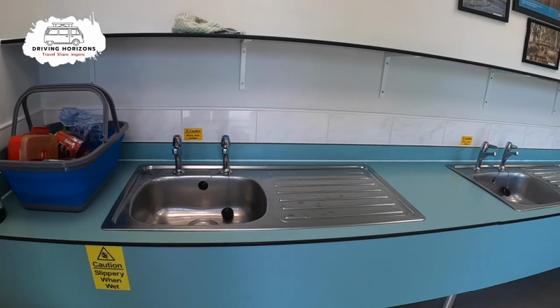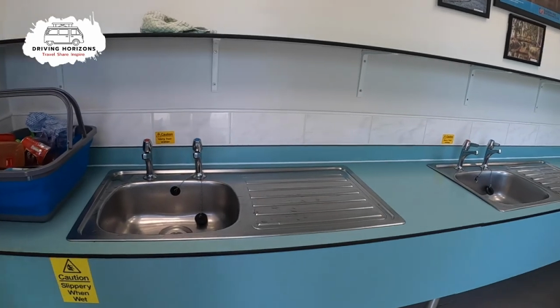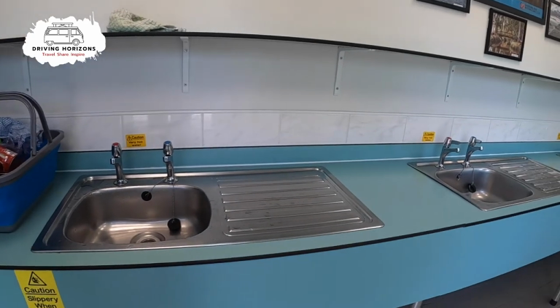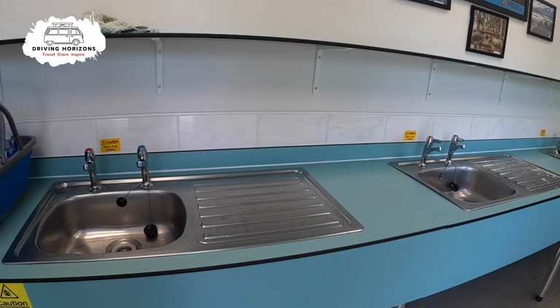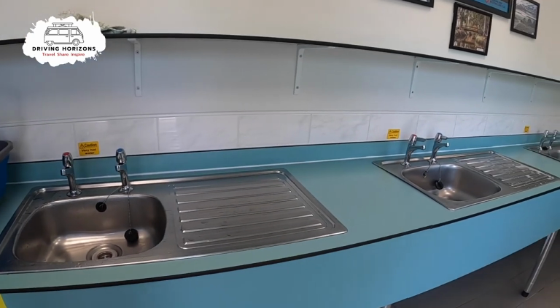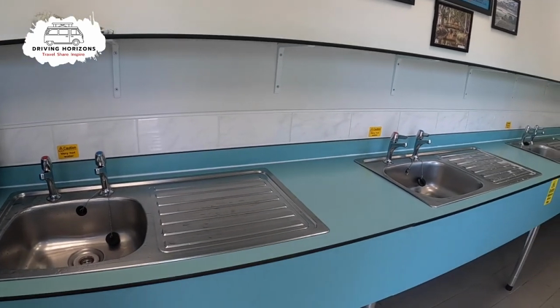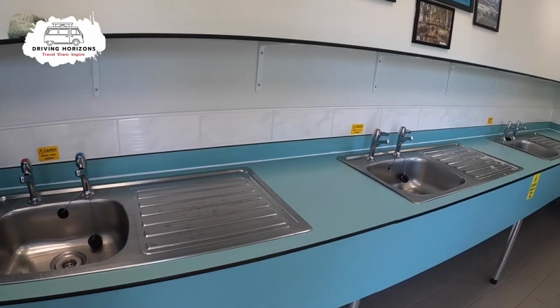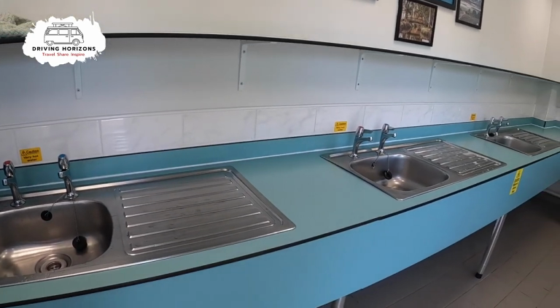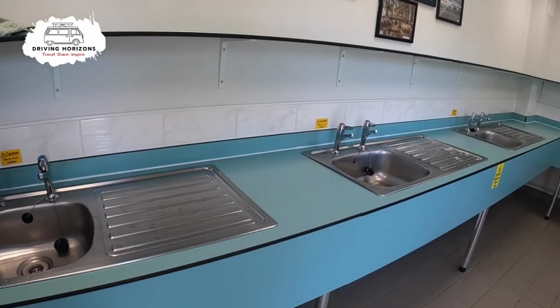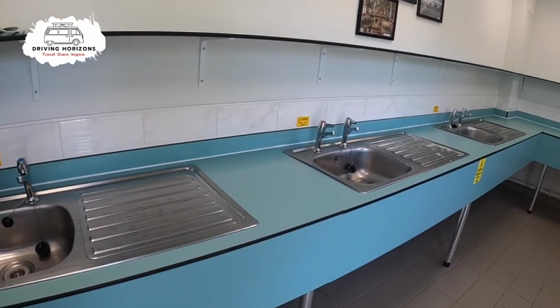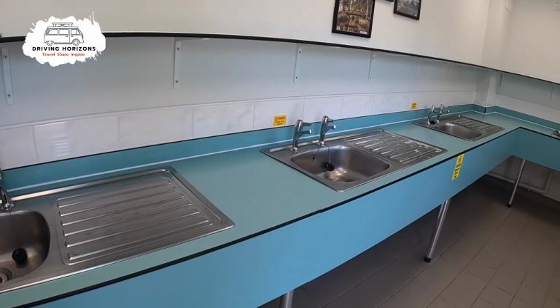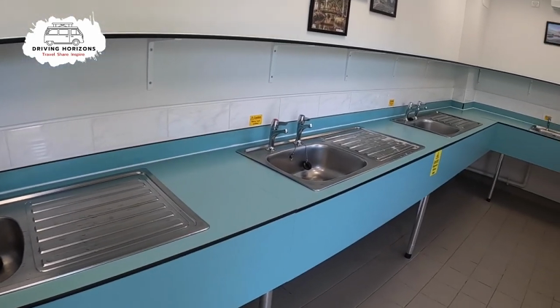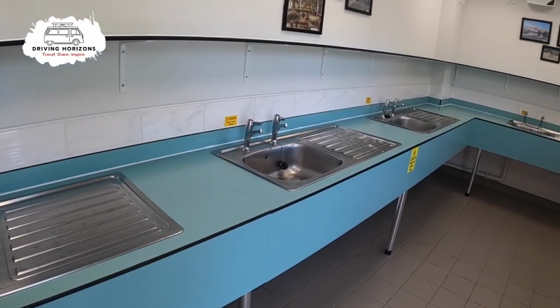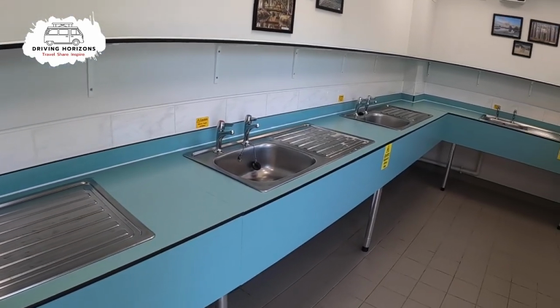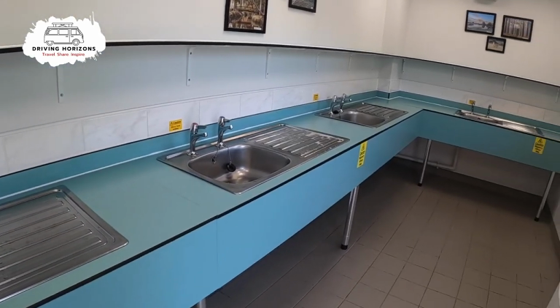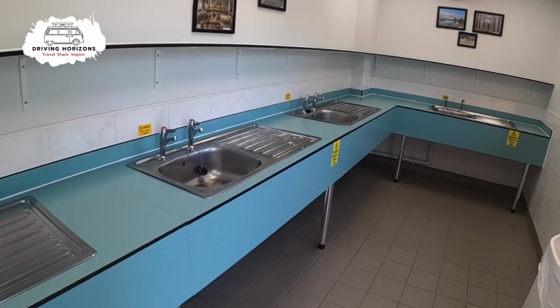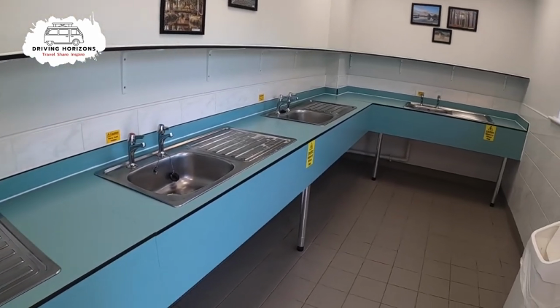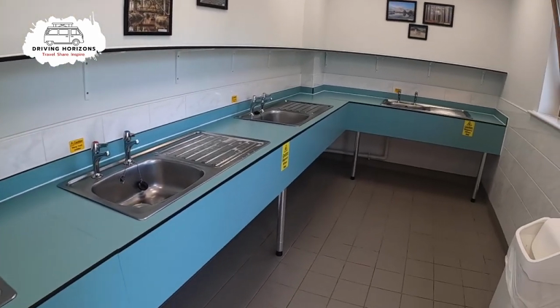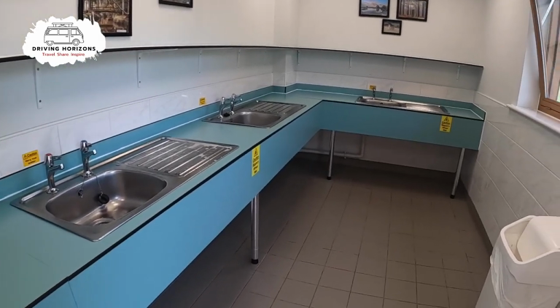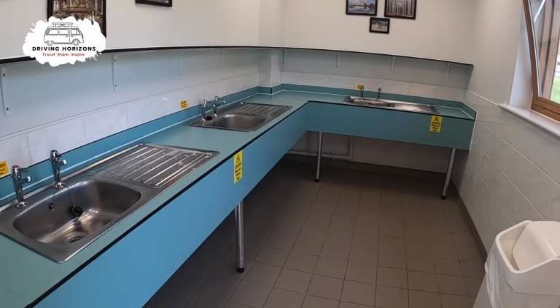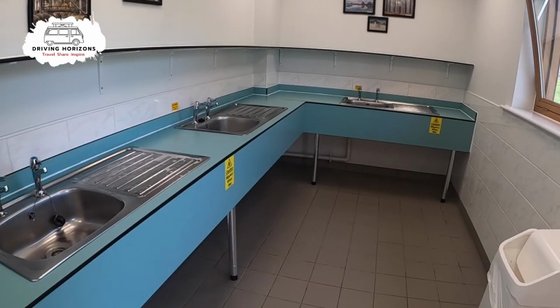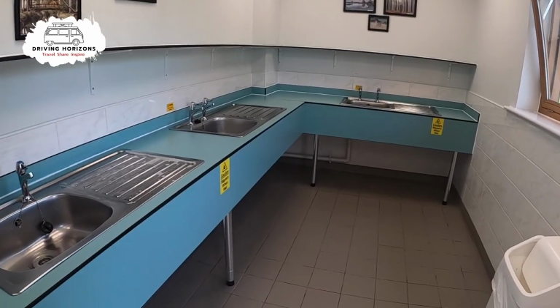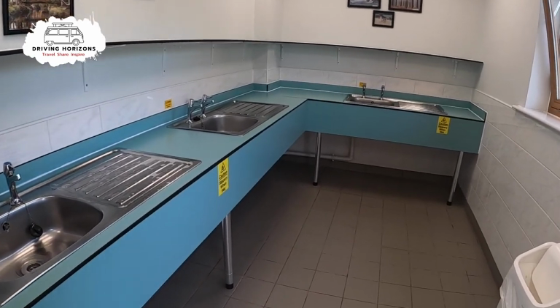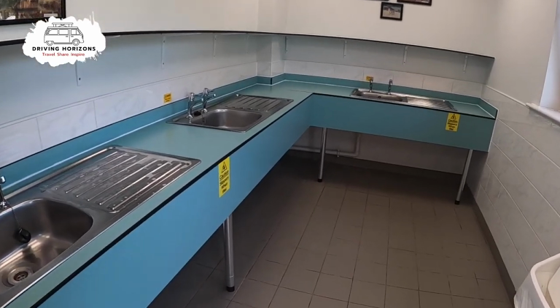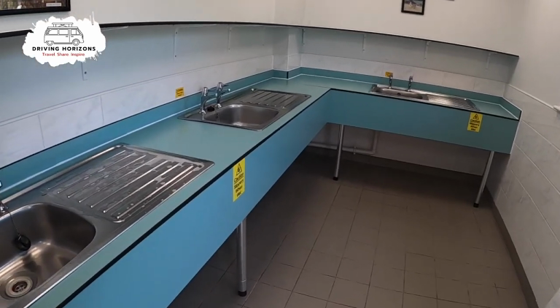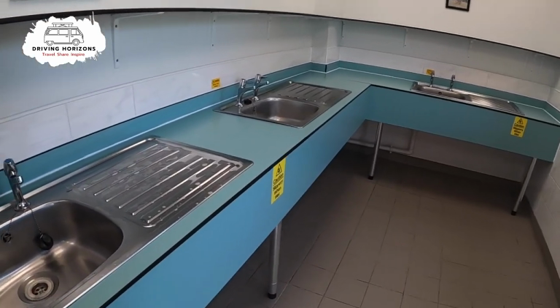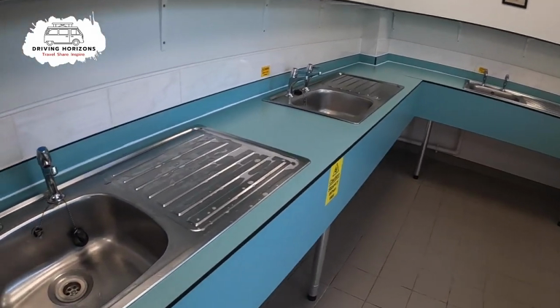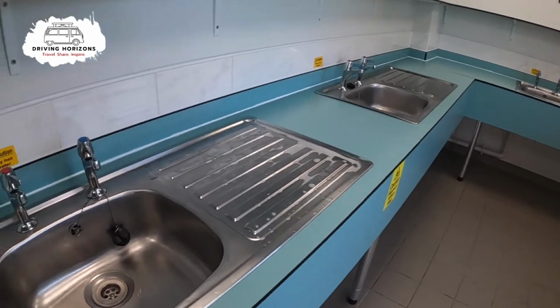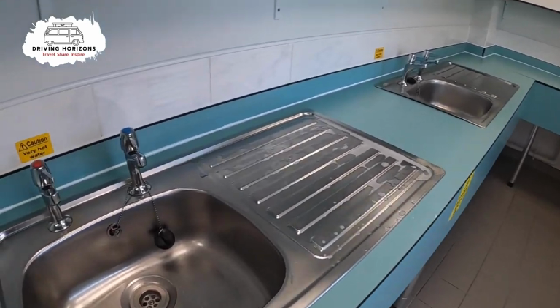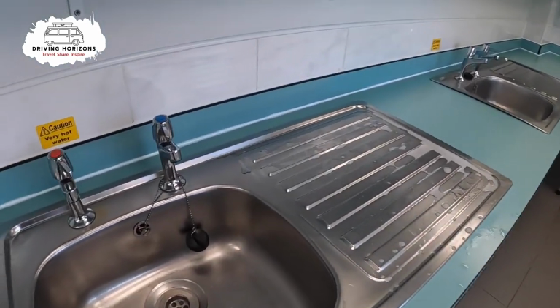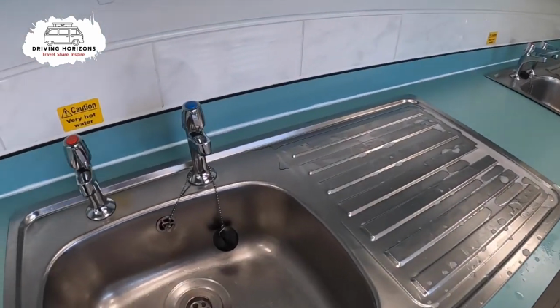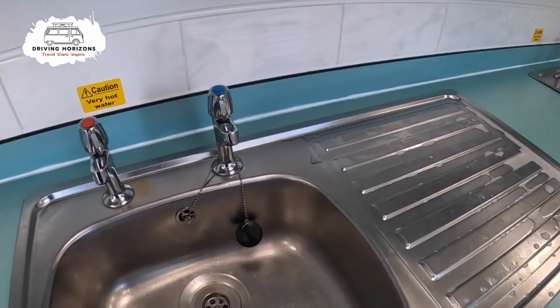Here we have the dishwashing area. It is indoors, with four sinks all with plugs. Pretty standard, but what more do you need.